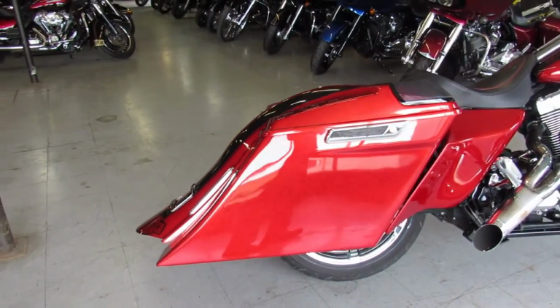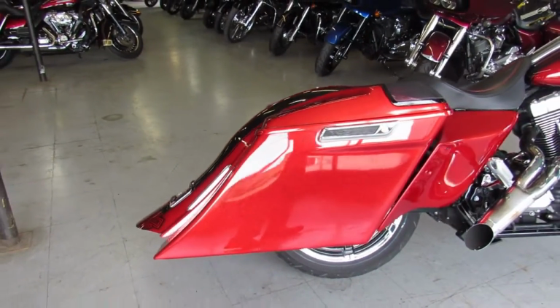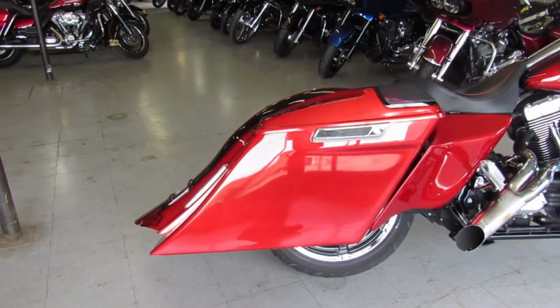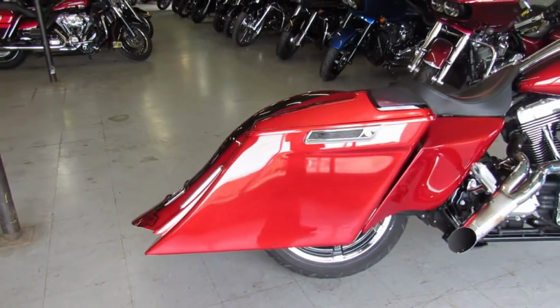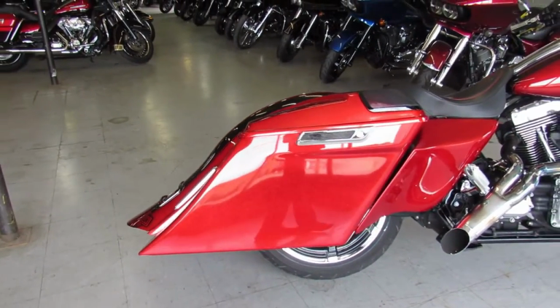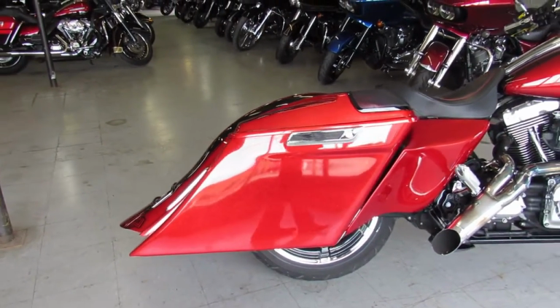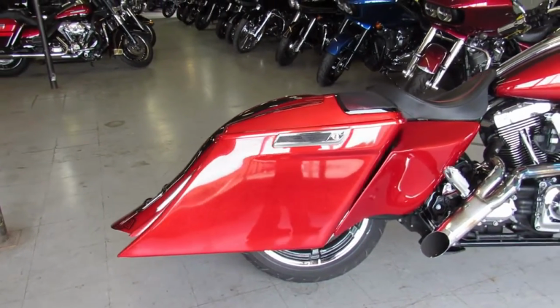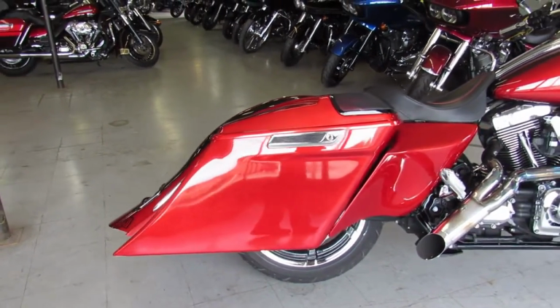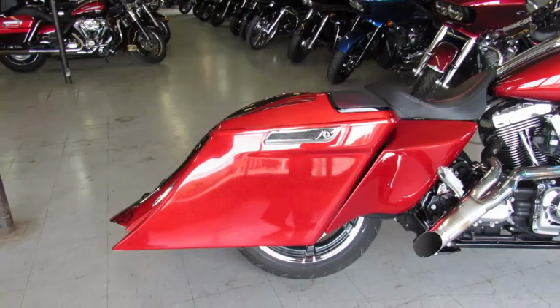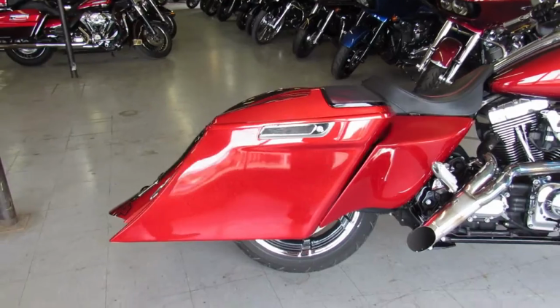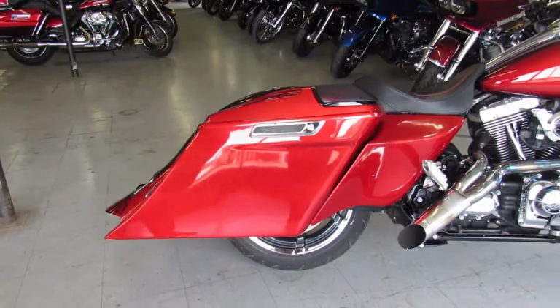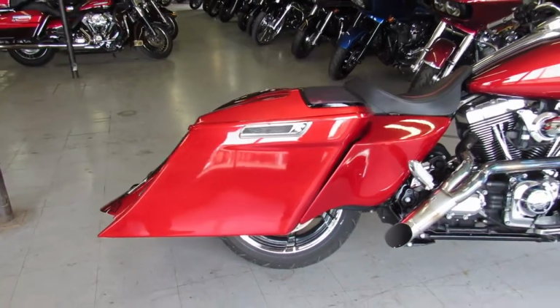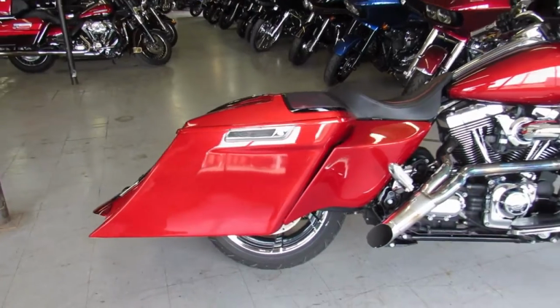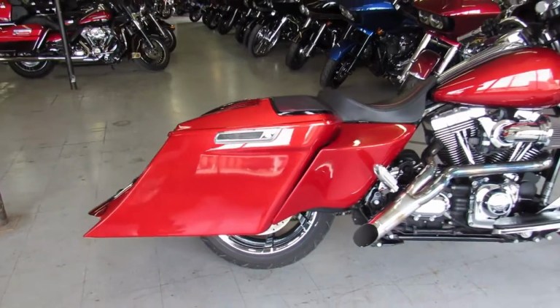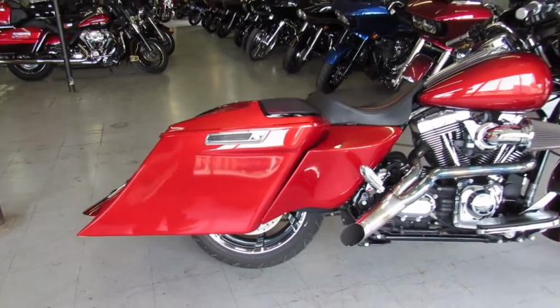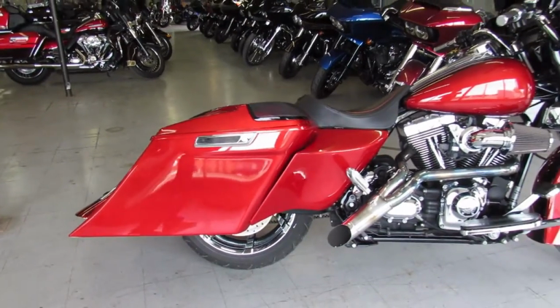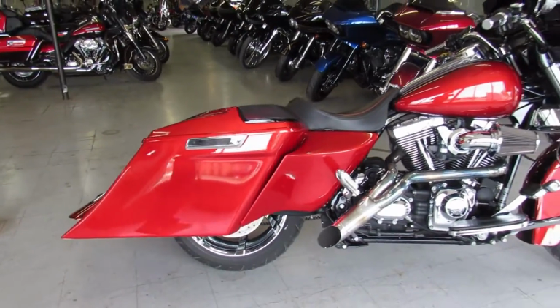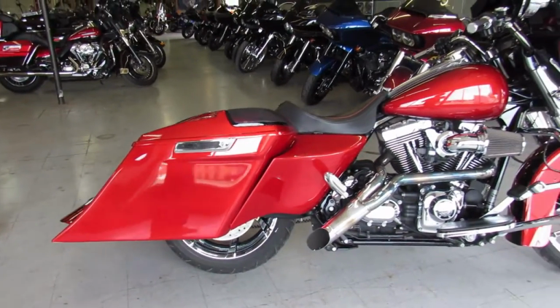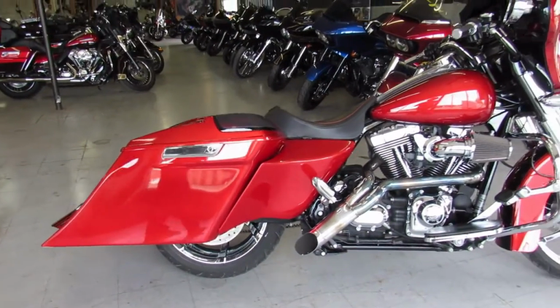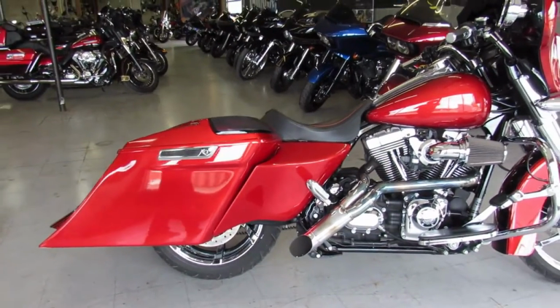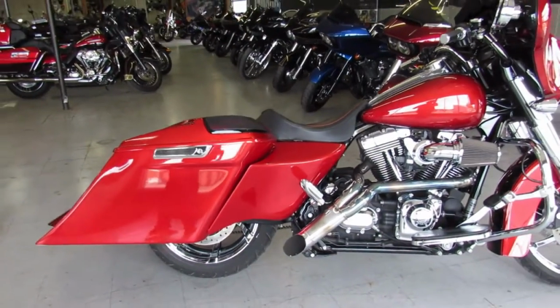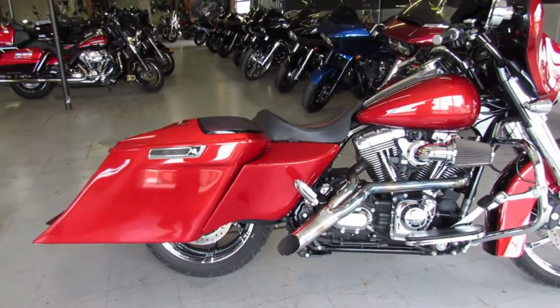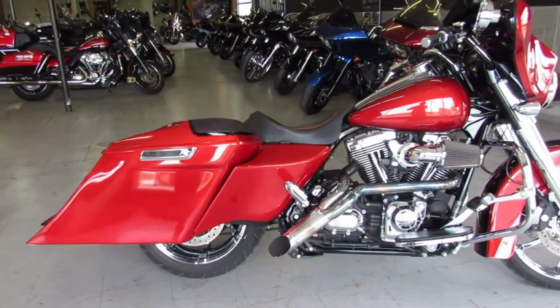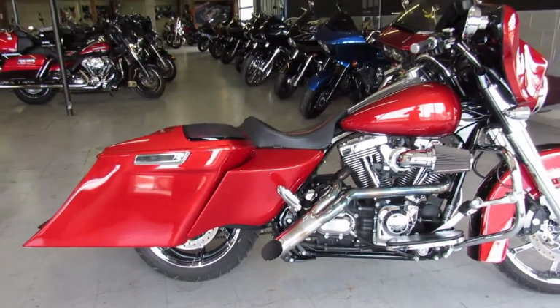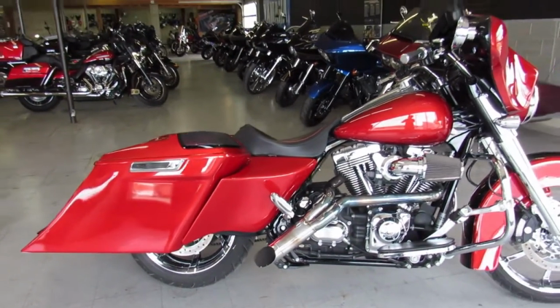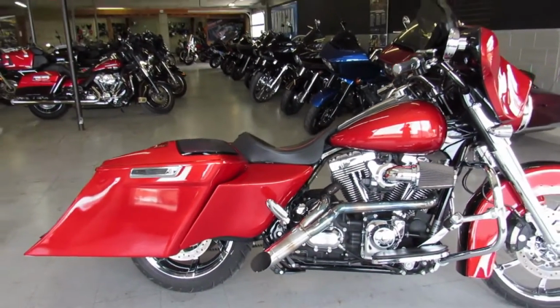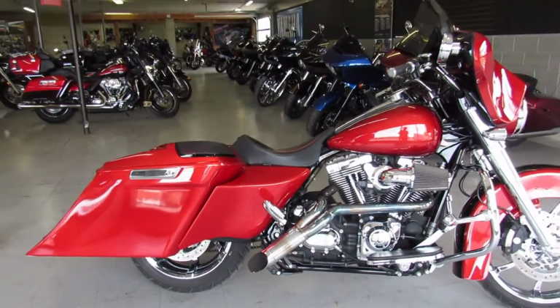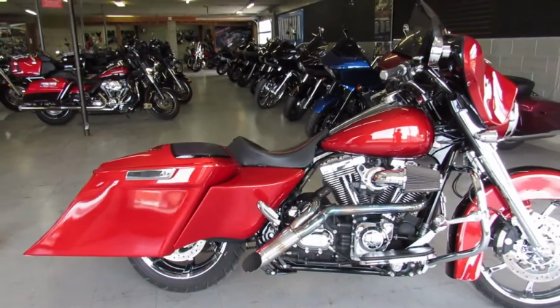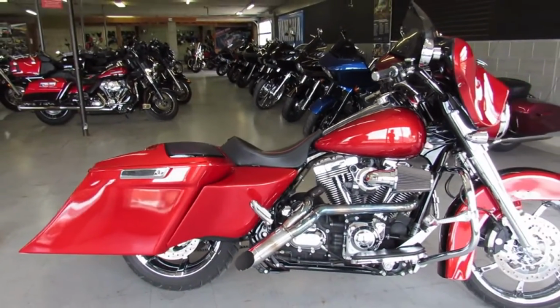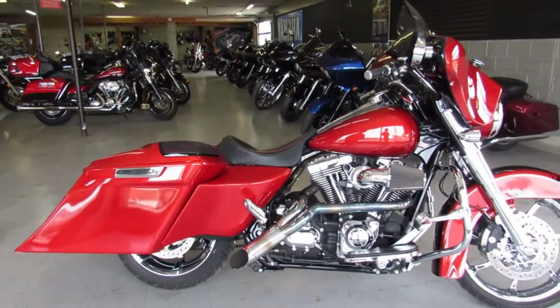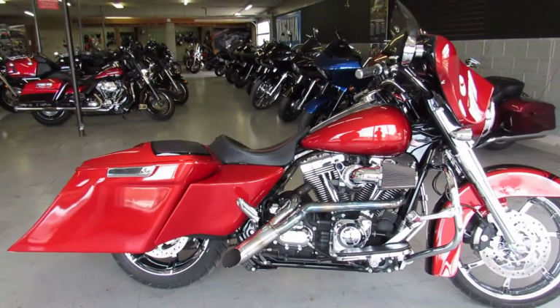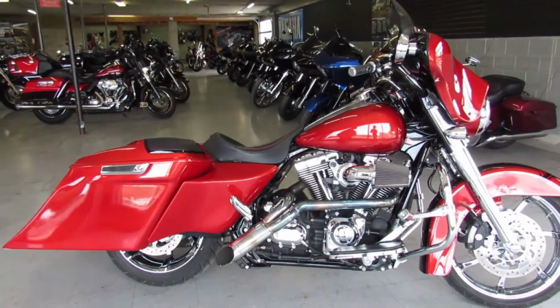Over $40,000 invested to build this Street Glide. This is a great, great bike for the money.